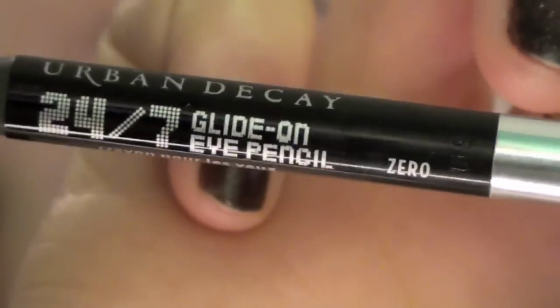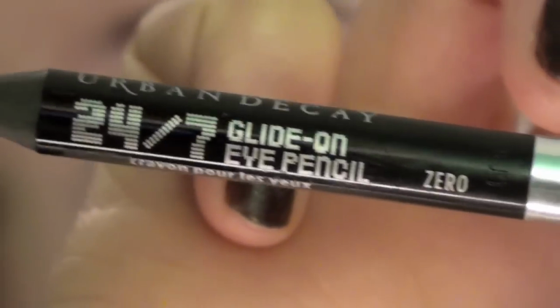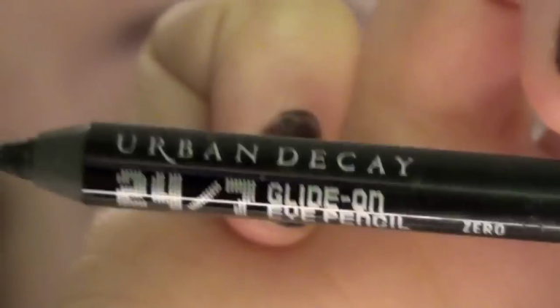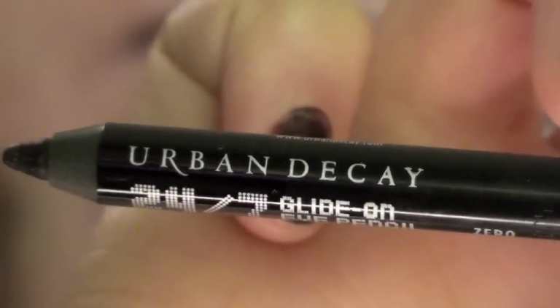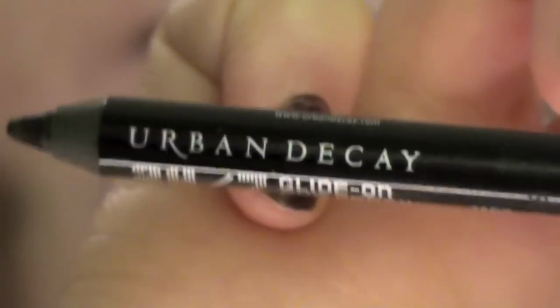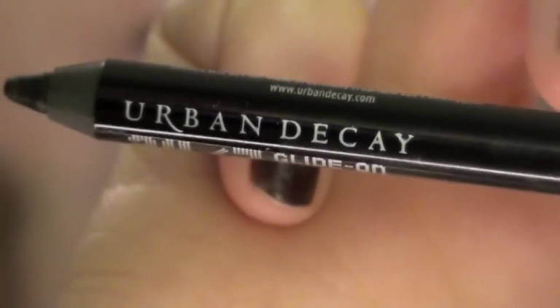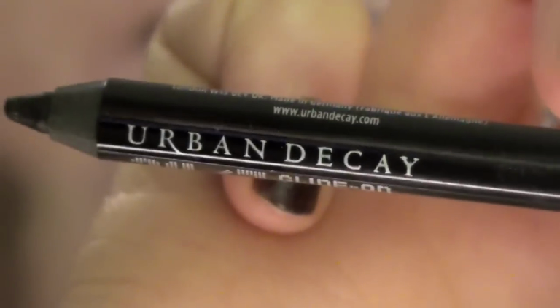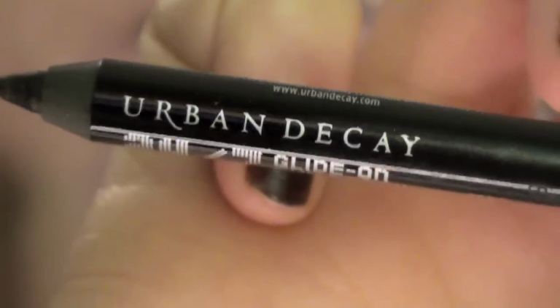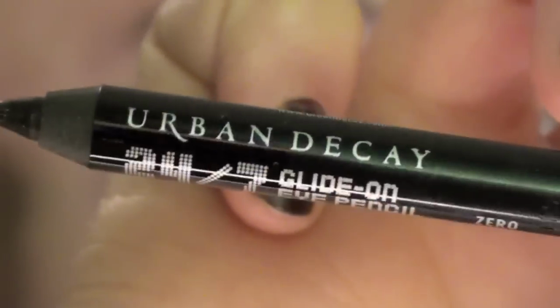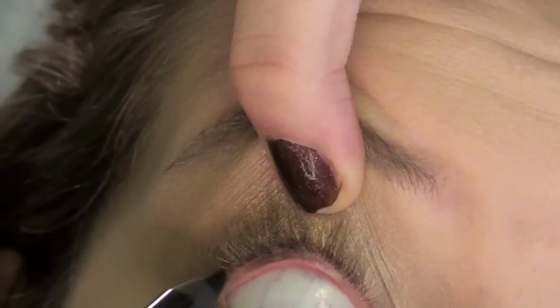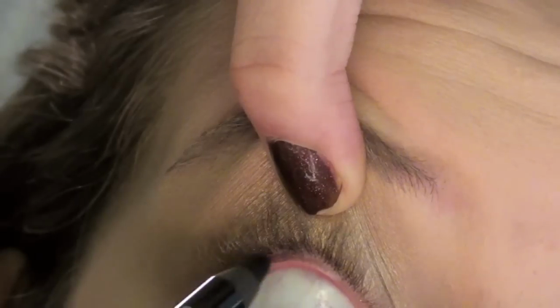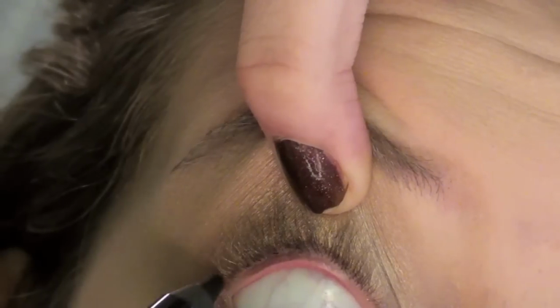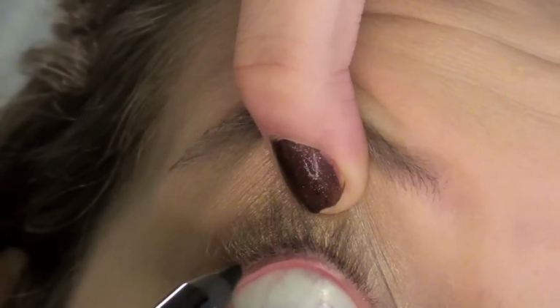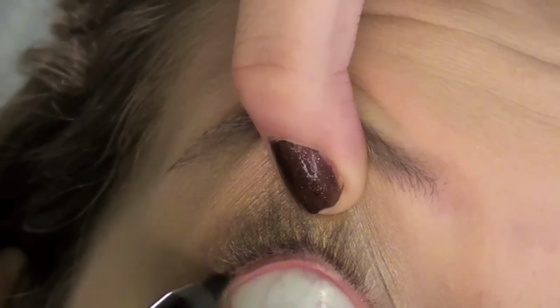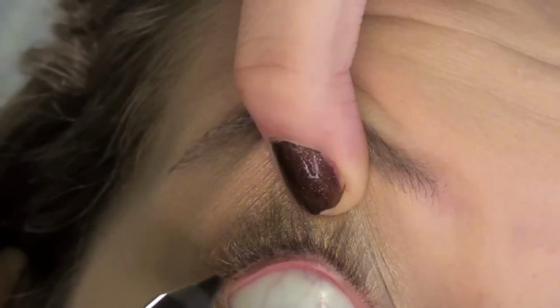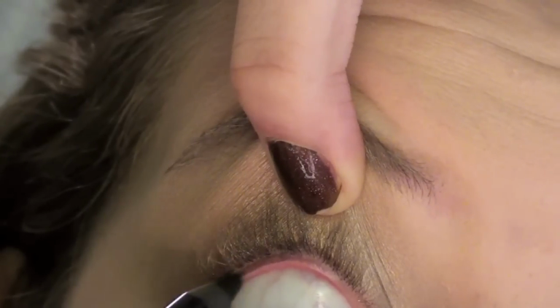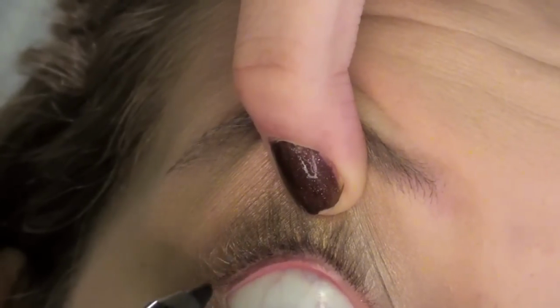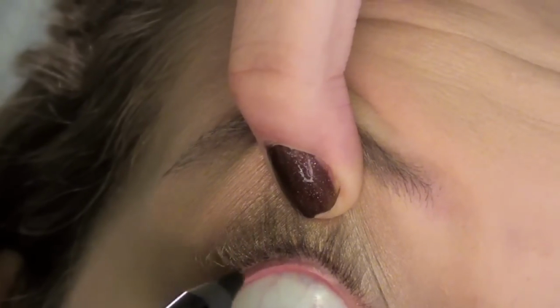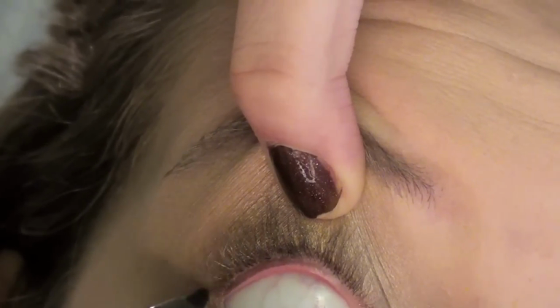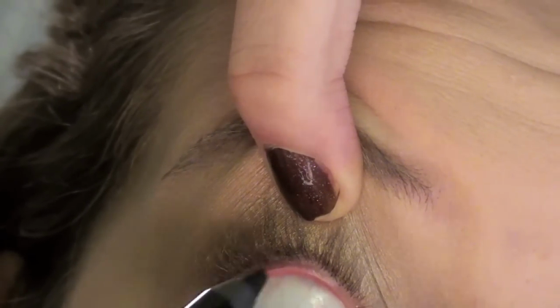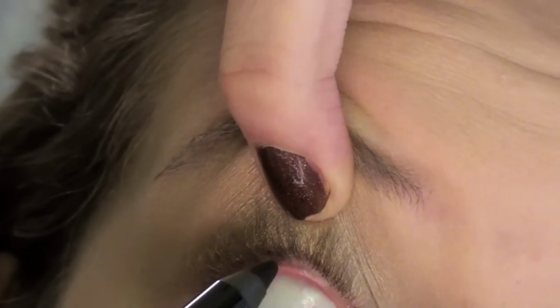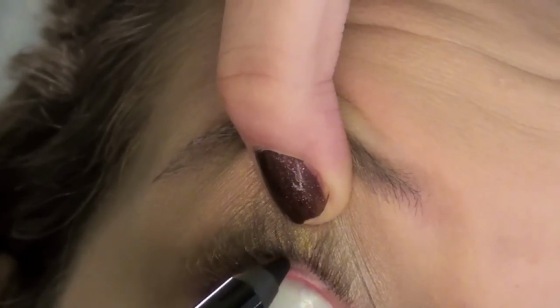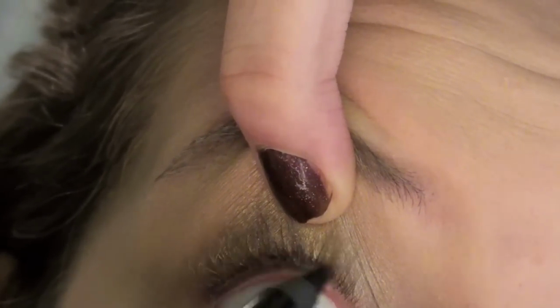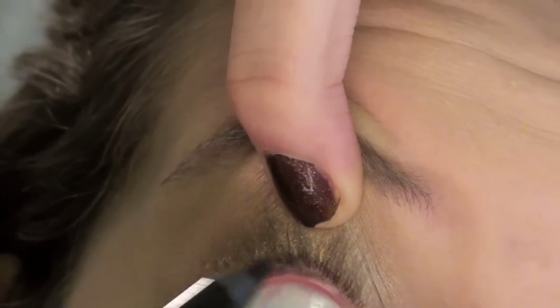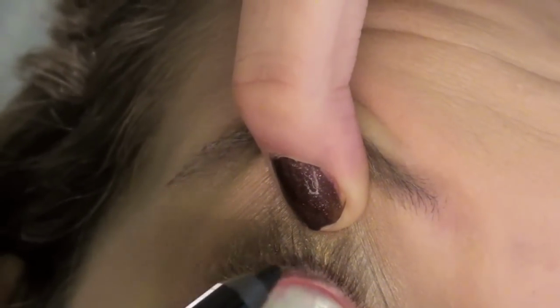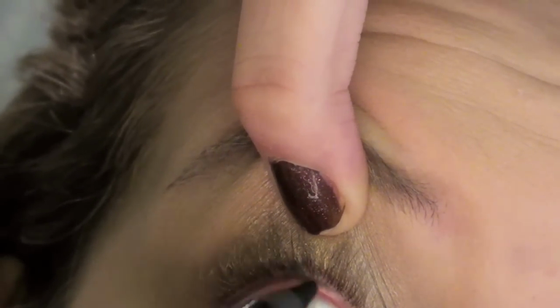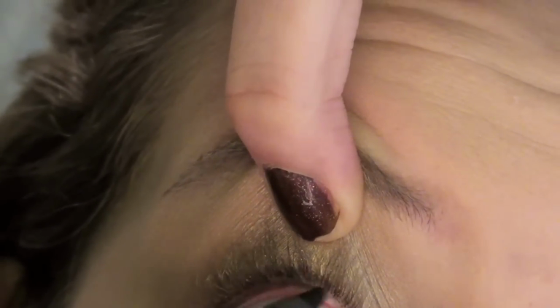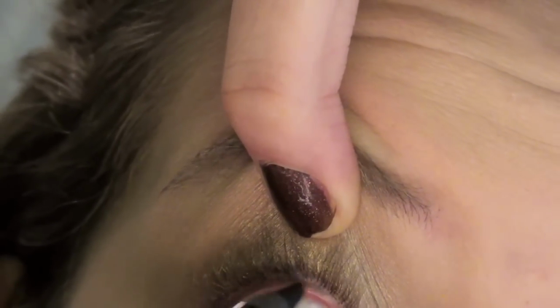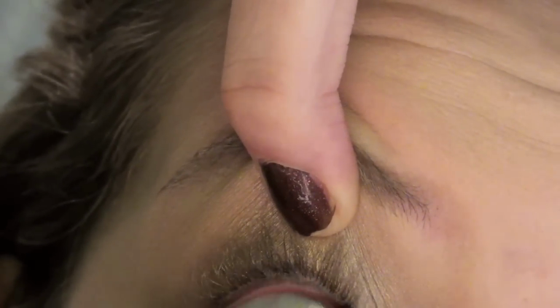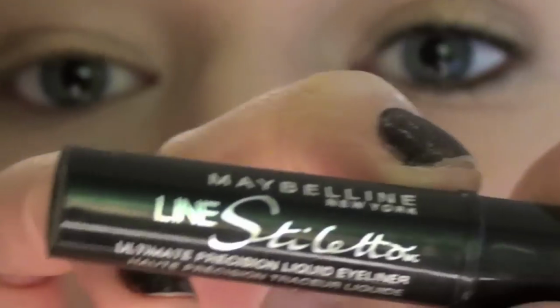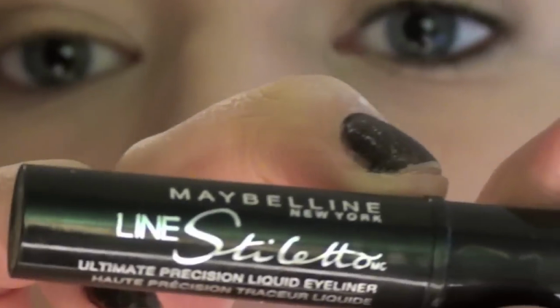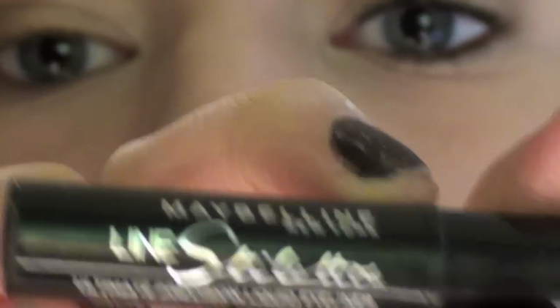This is the Urban Decay 24/7 Glide-on Pencil in Zero, and I'm putting that on my tightline — it looks like I'm torturing myself.